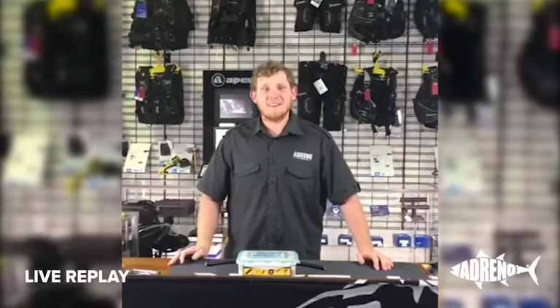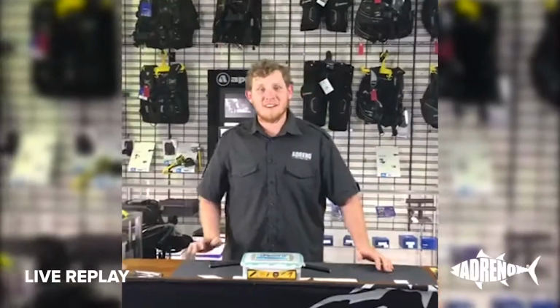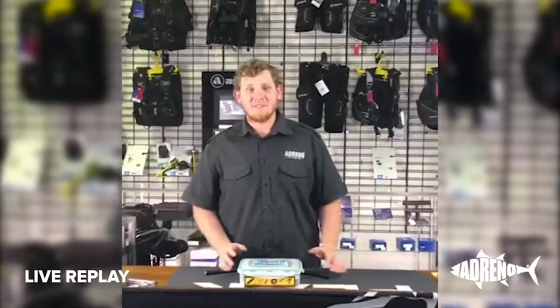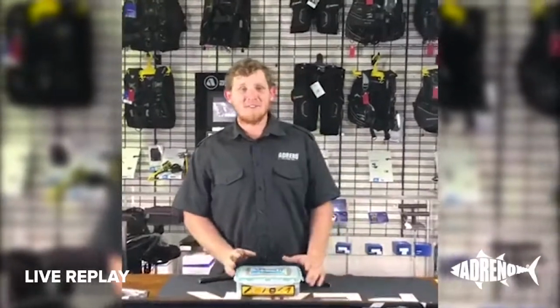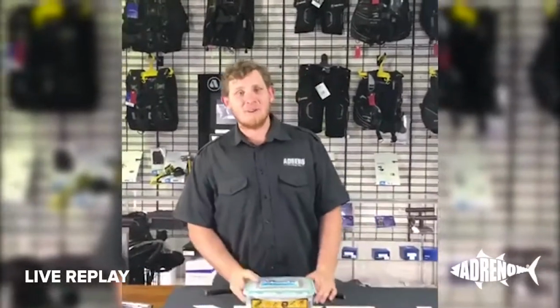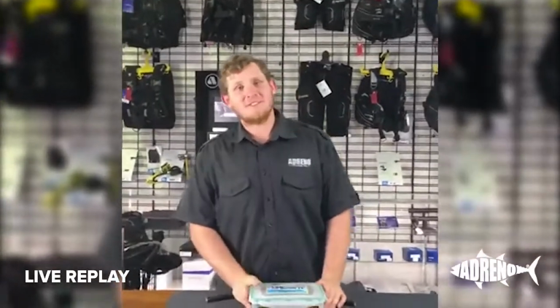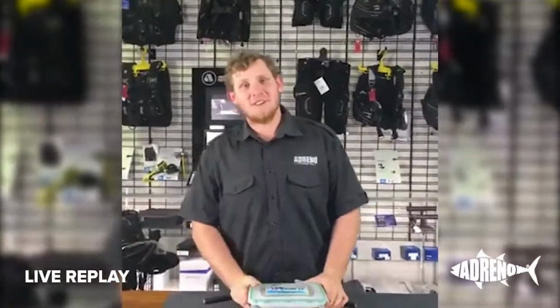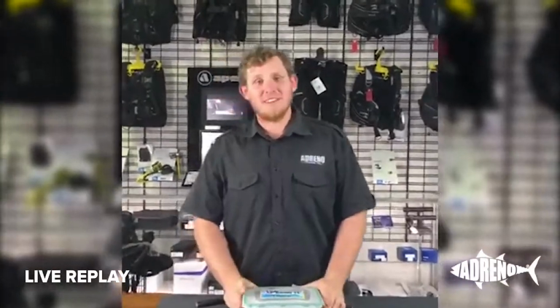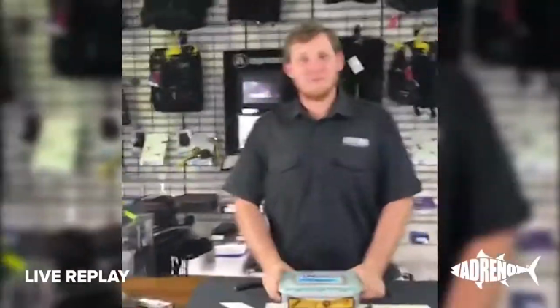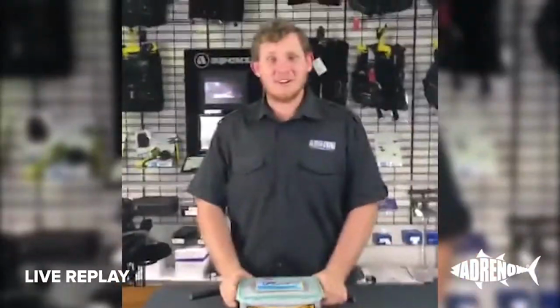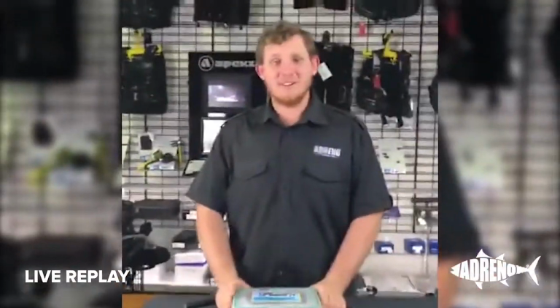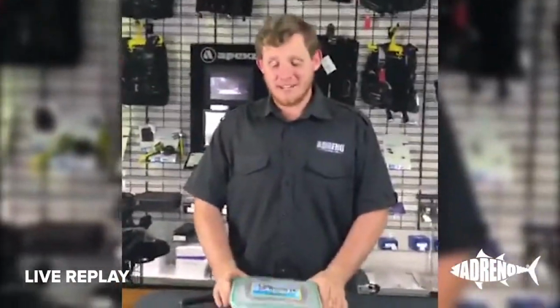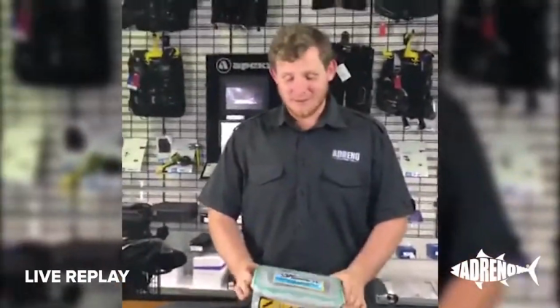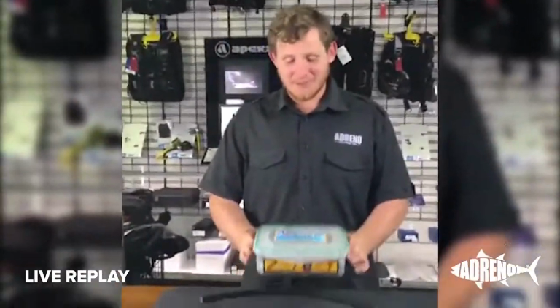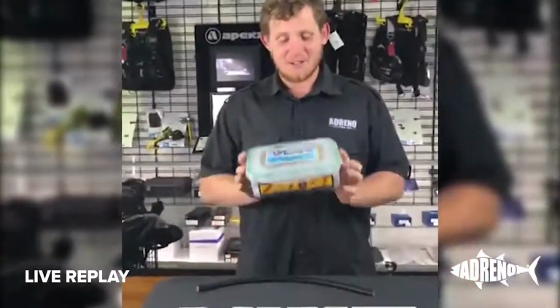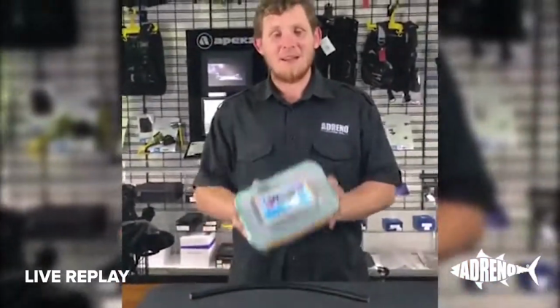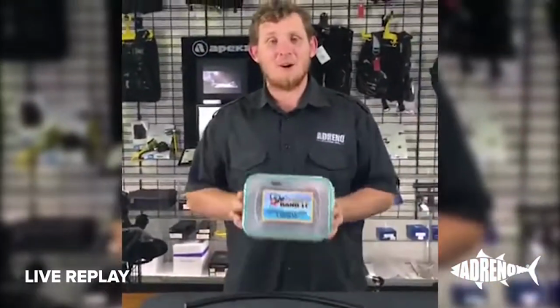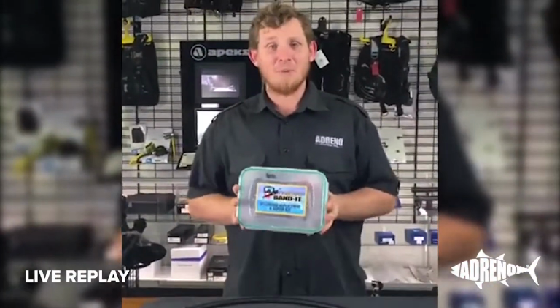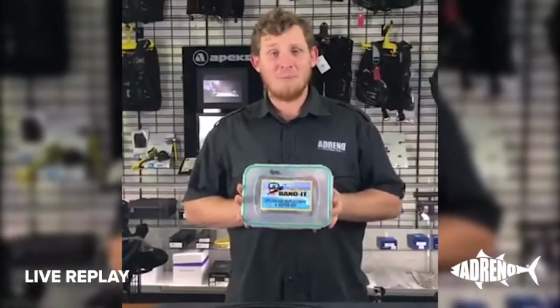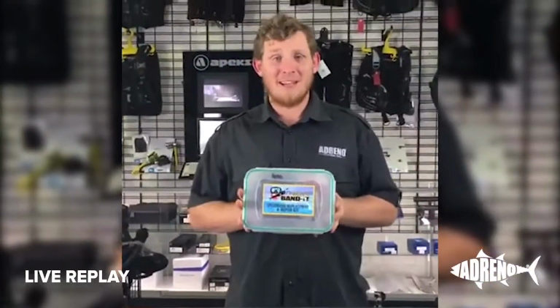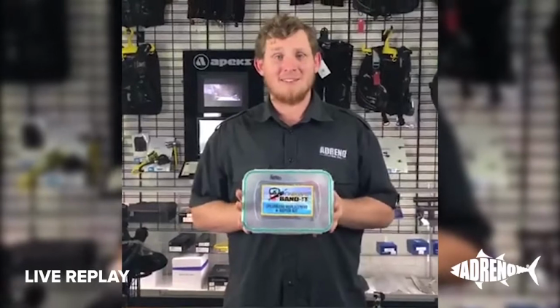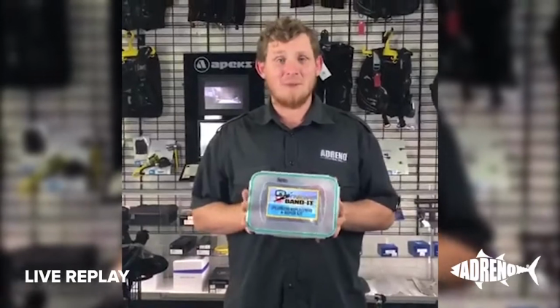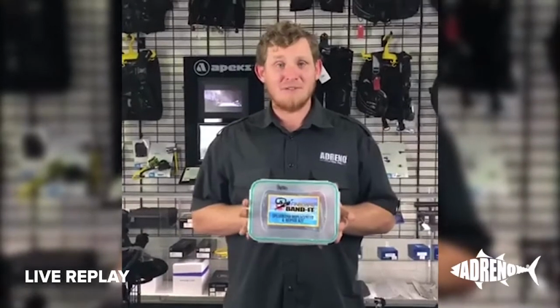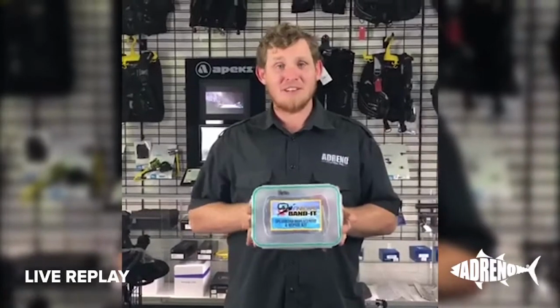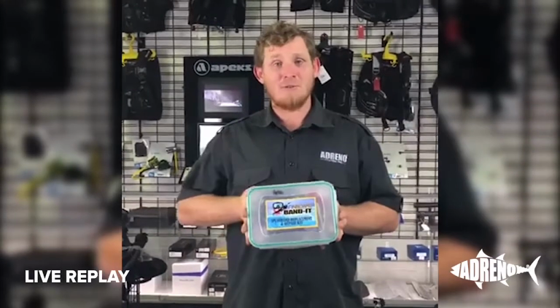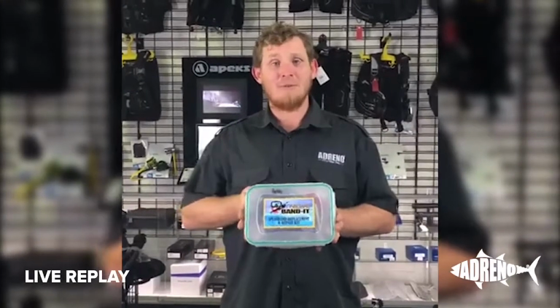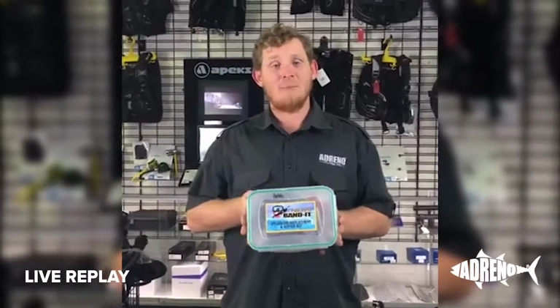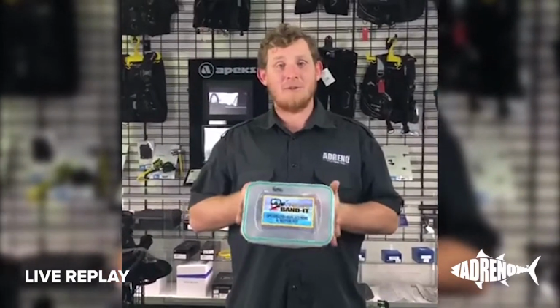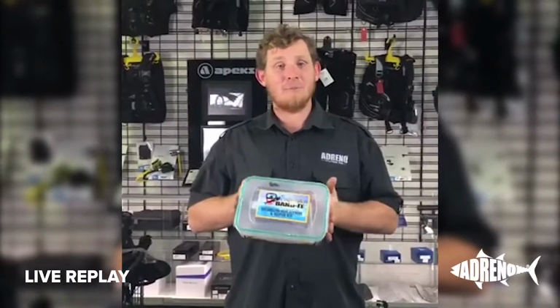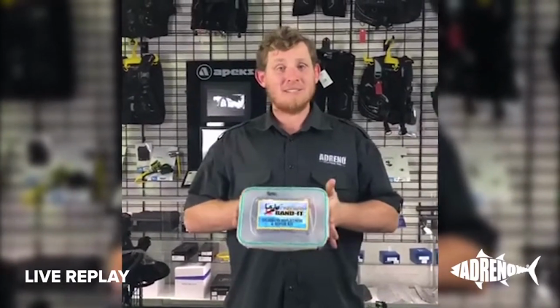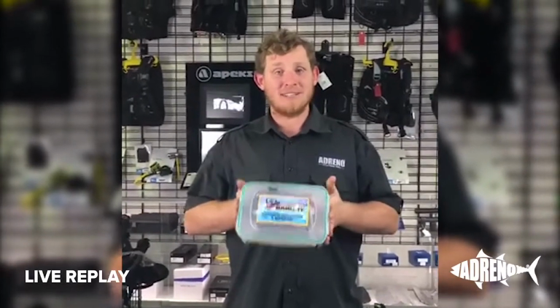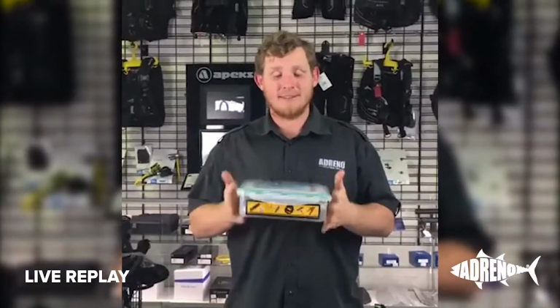Good afternoon everybody, it's Trevor here from Adreno and today we're going to be talking about the Onboard Bandit Spearfishing Rubber Repair or Replacement Kit.